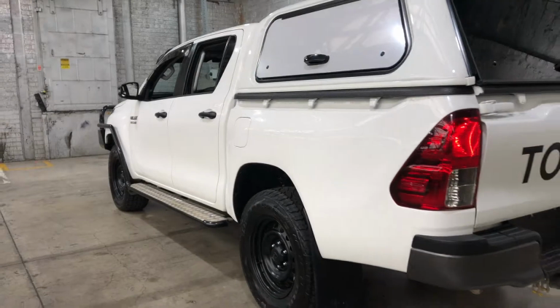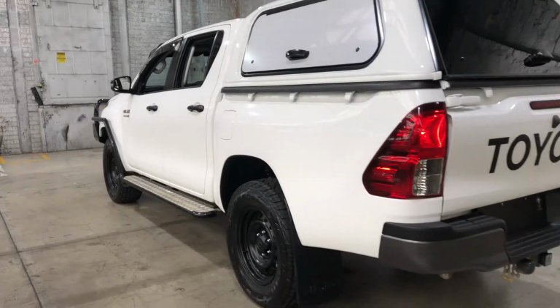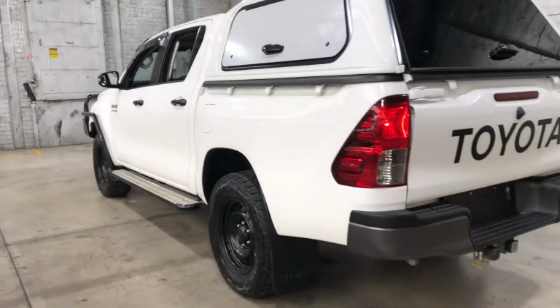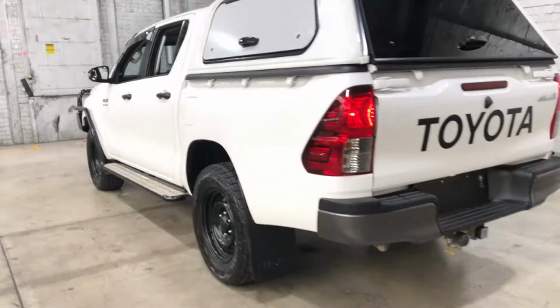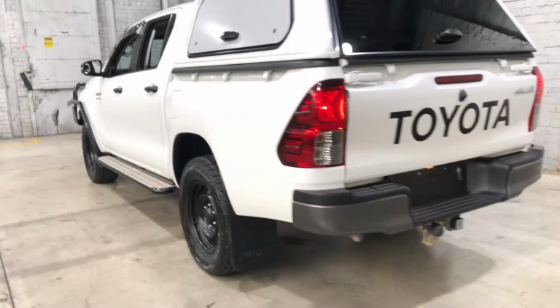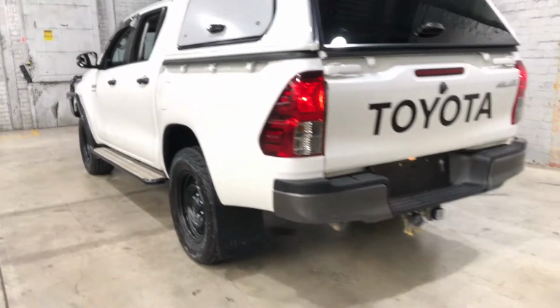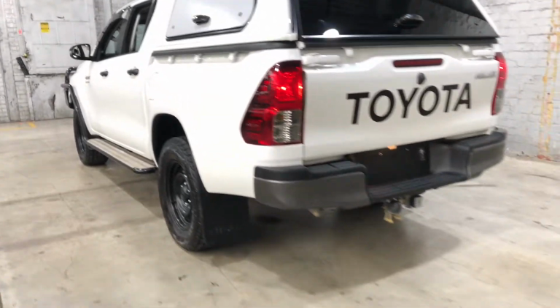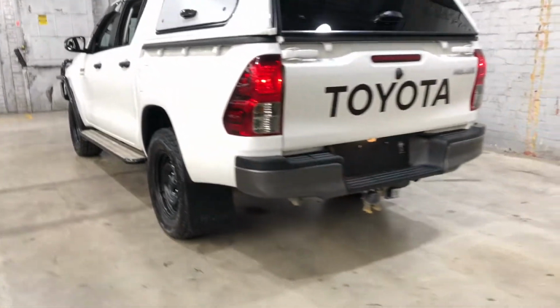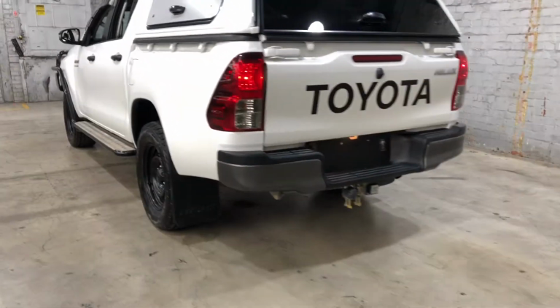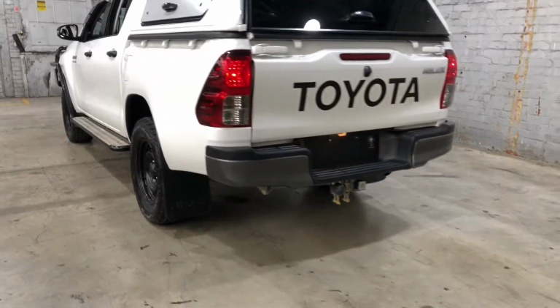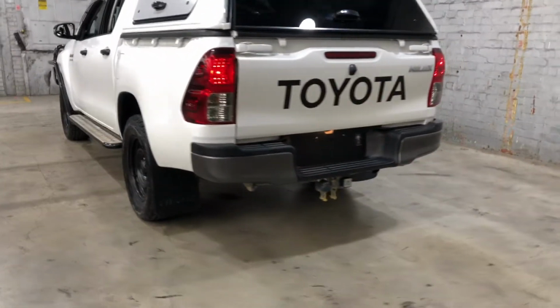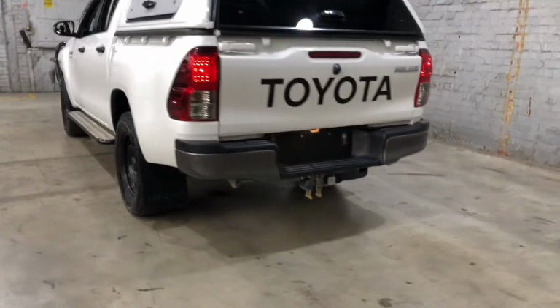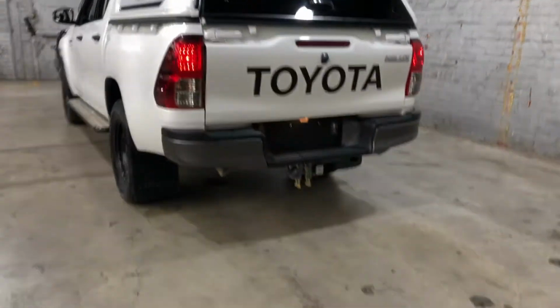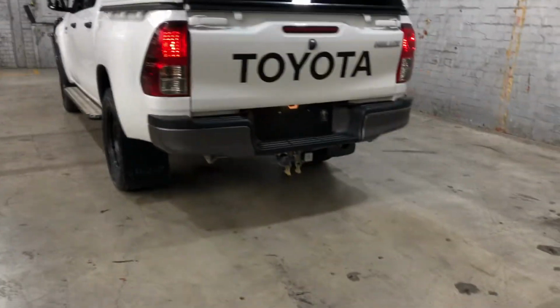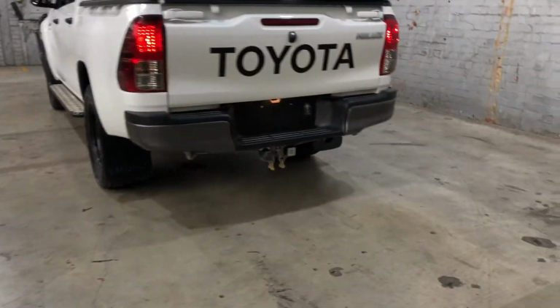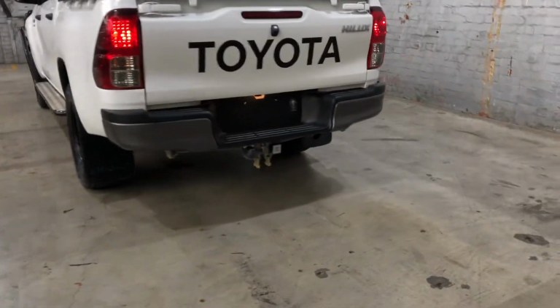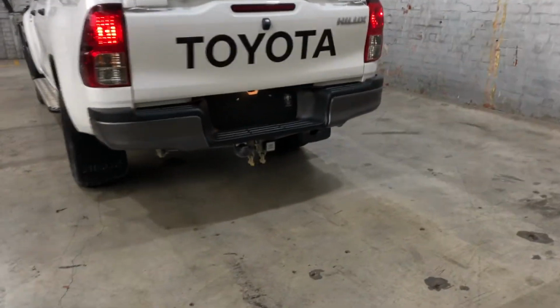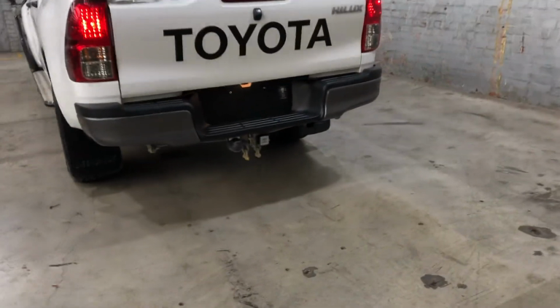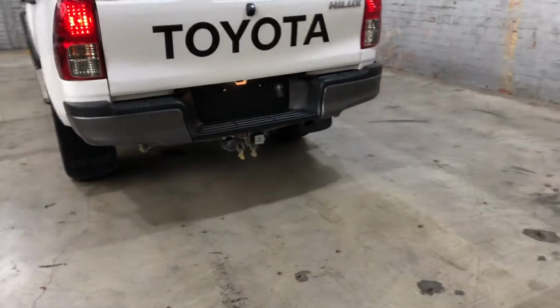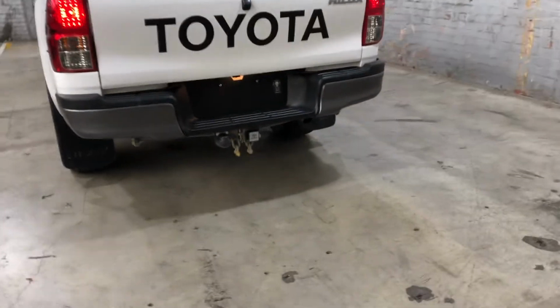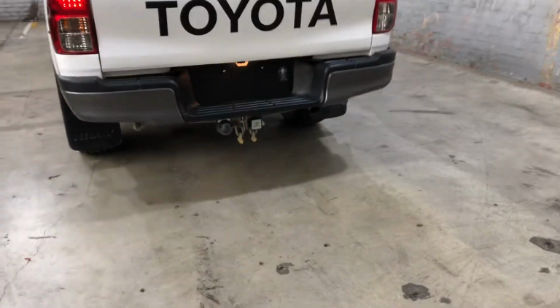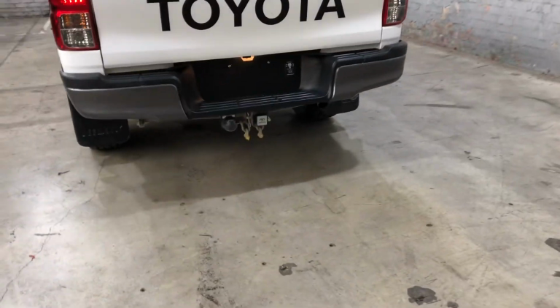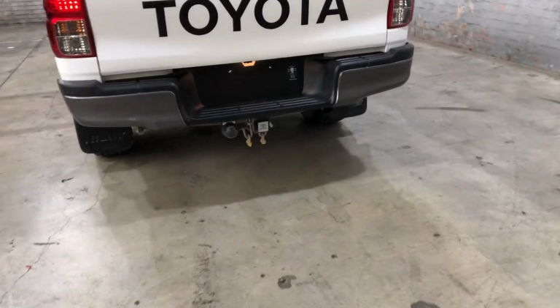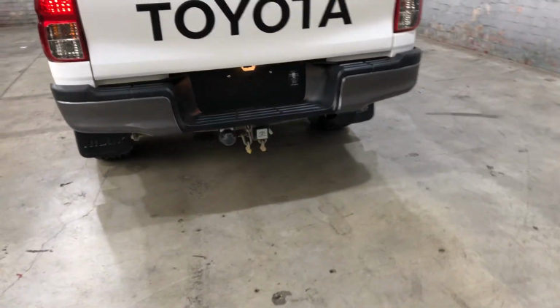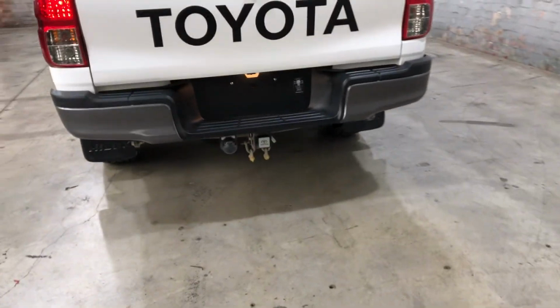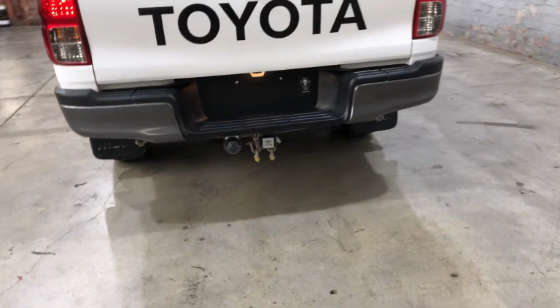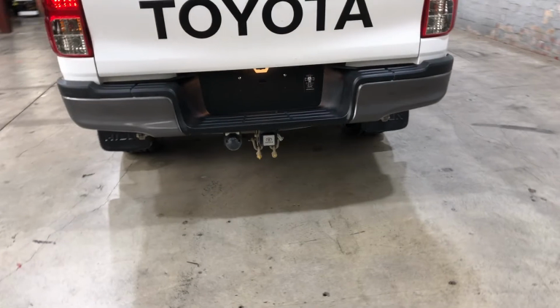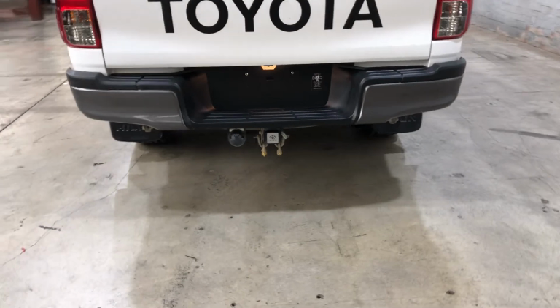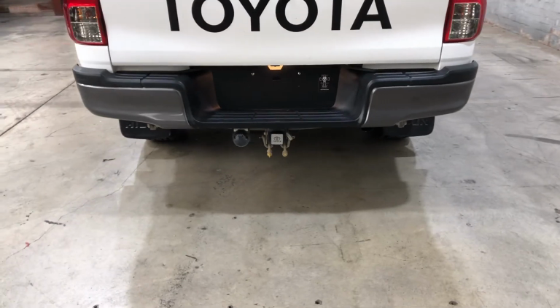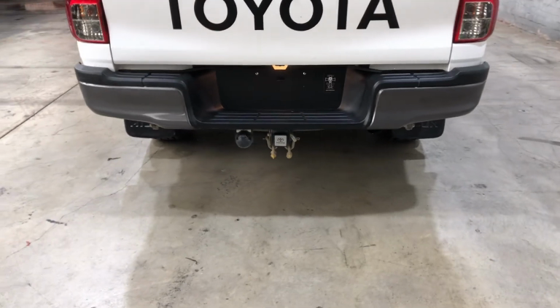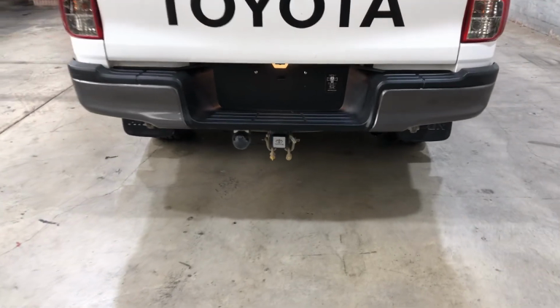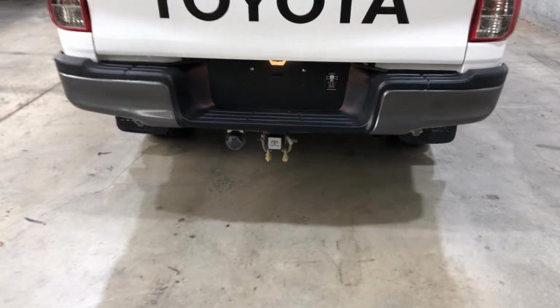As we head to the back, you can see that this car has also been fitted with a tow bar rated up to 3.2 tonnes.